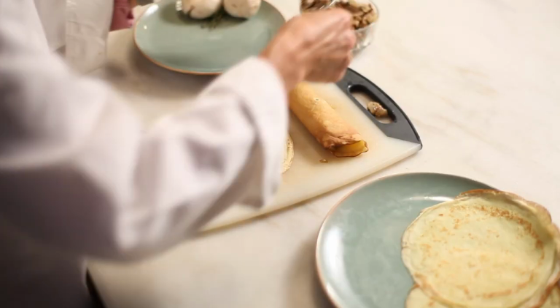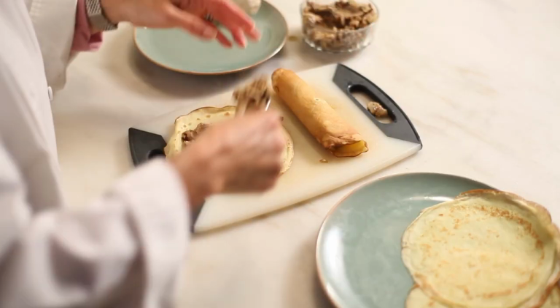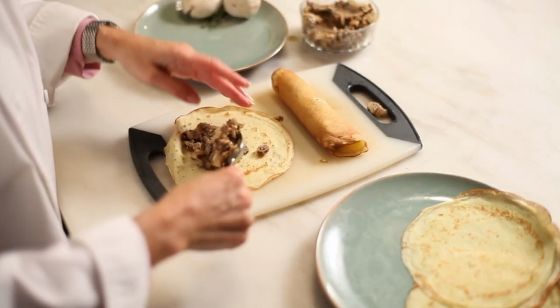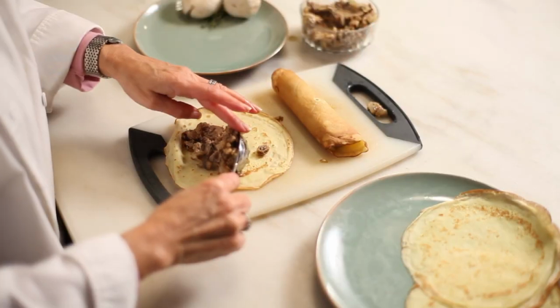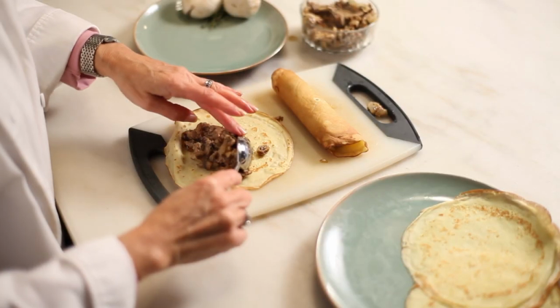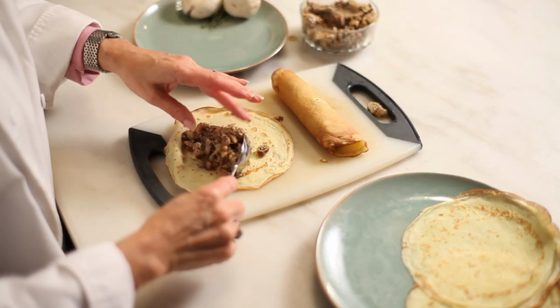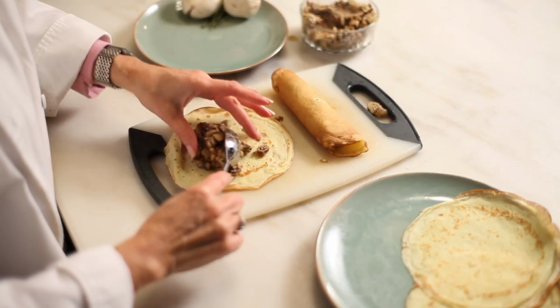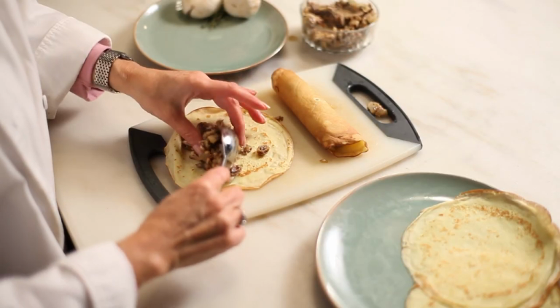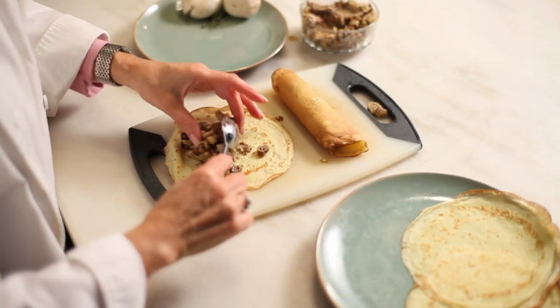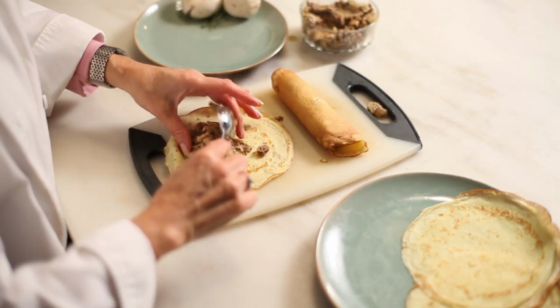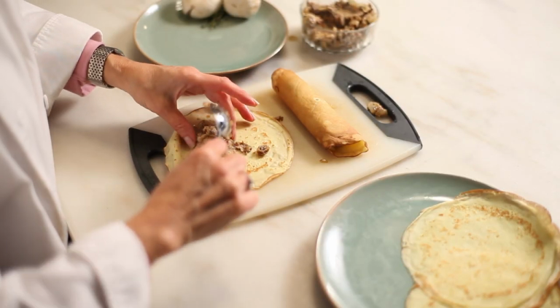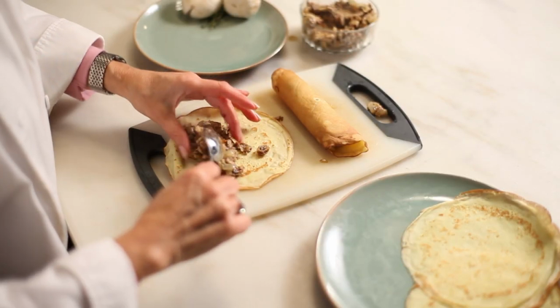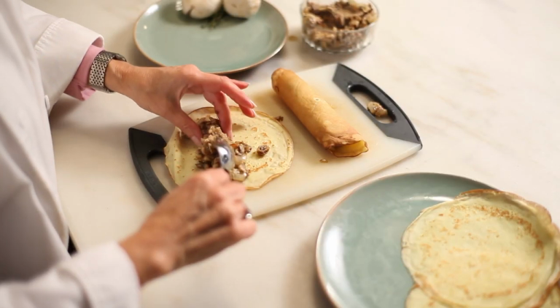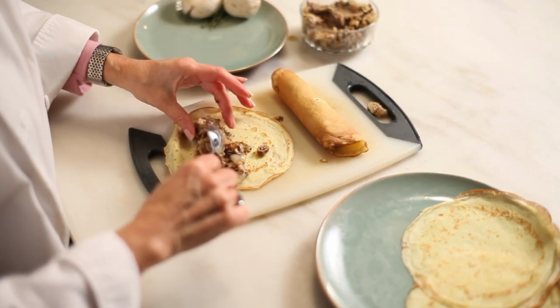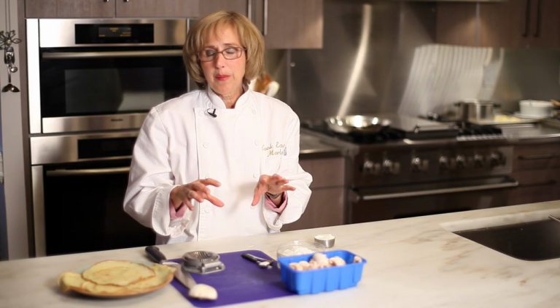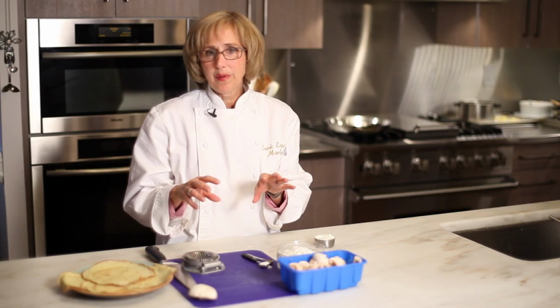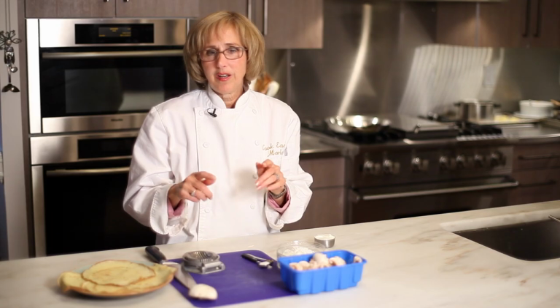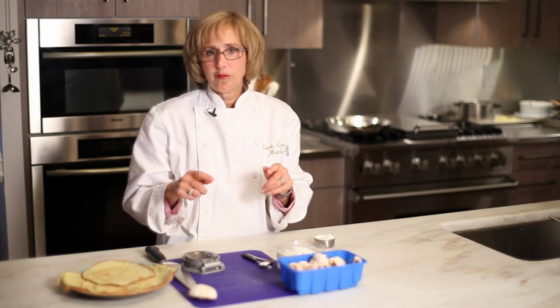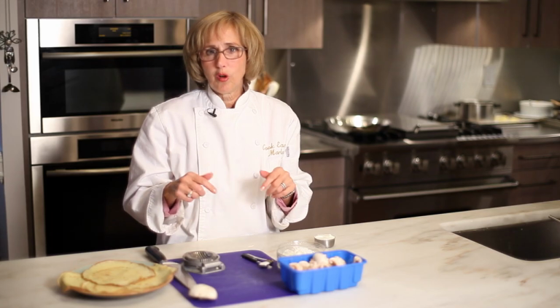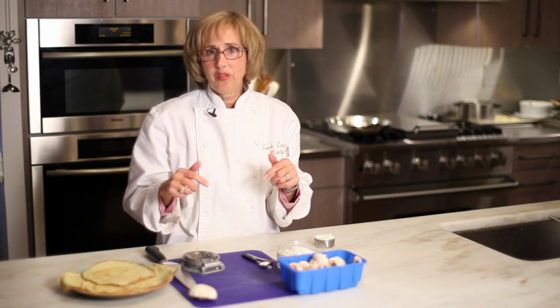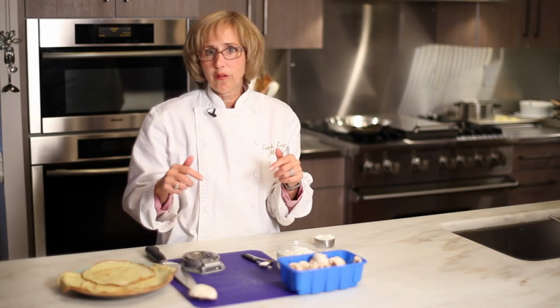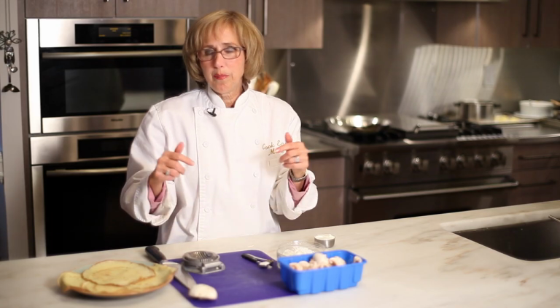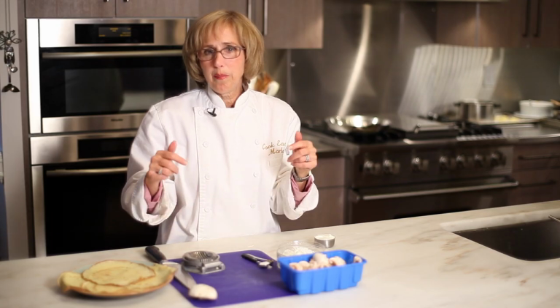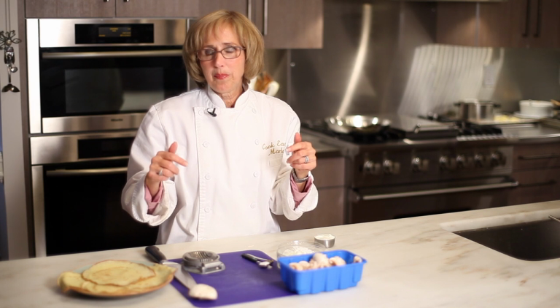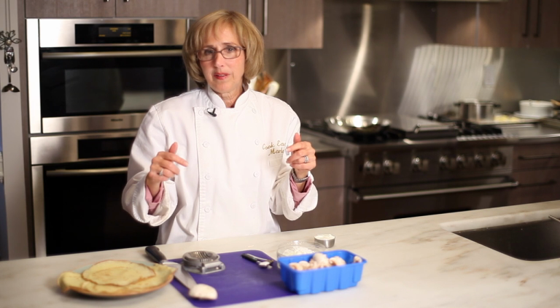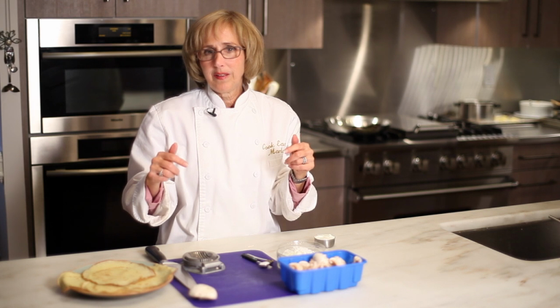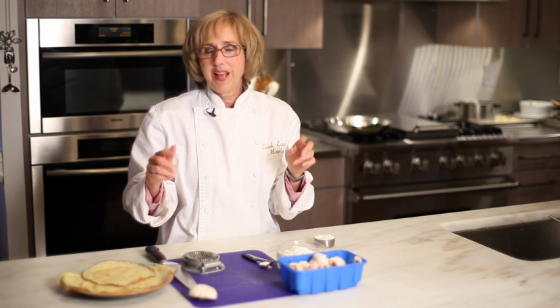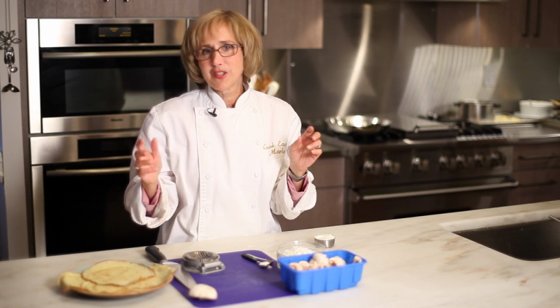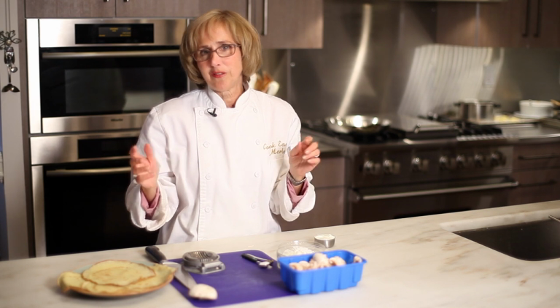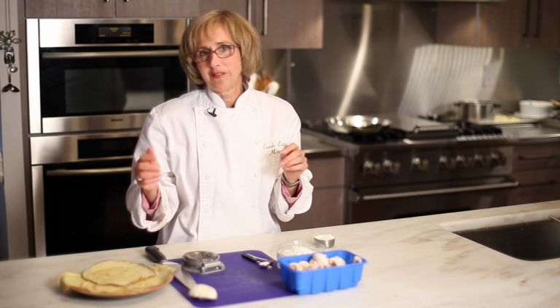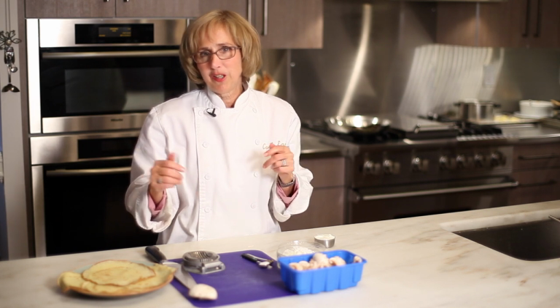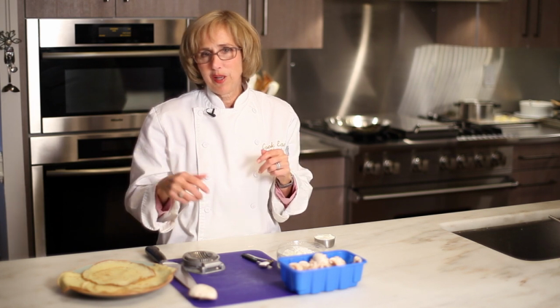Take that filling, put it in the center of your crepe, roll the crepe up and serve it right away.